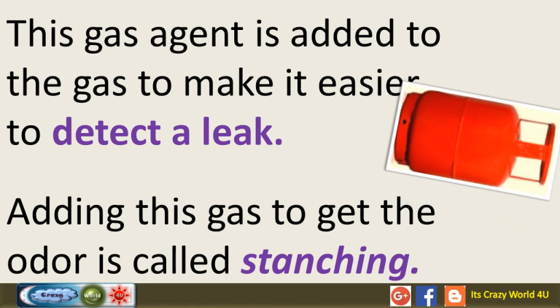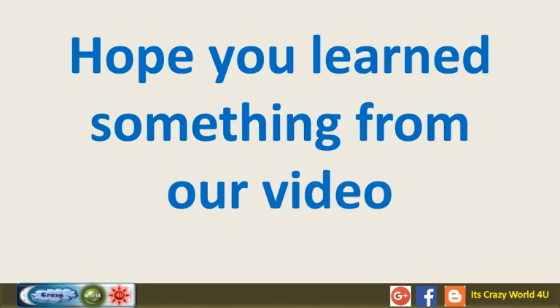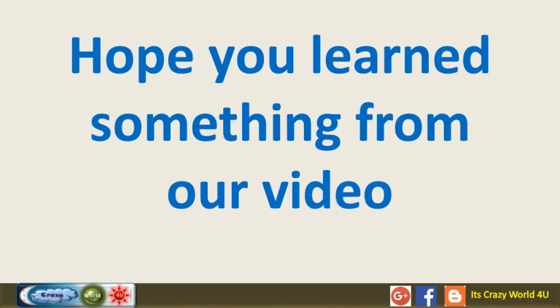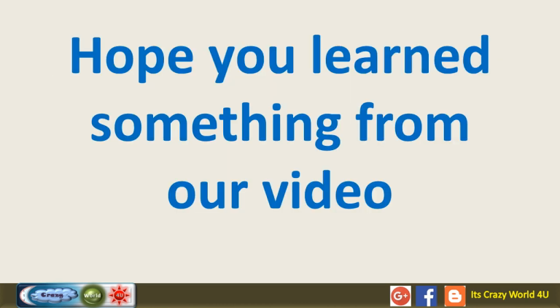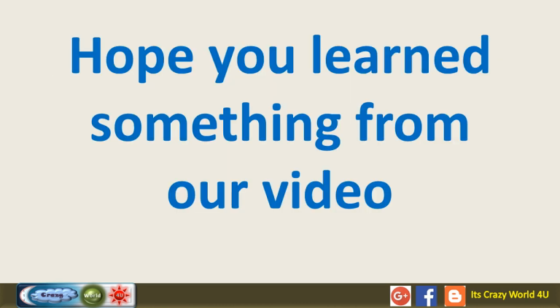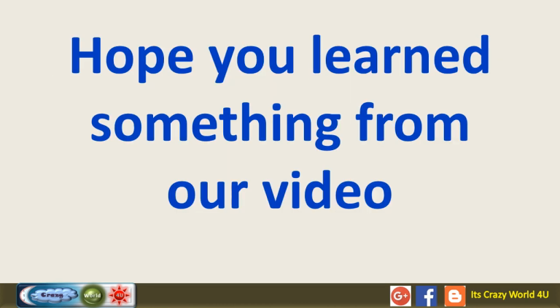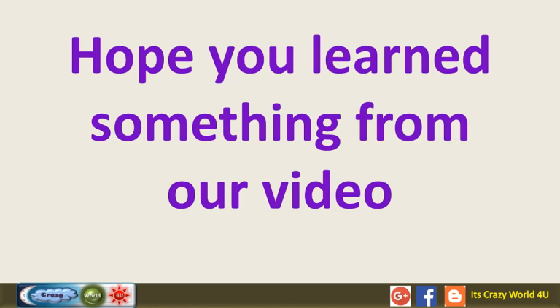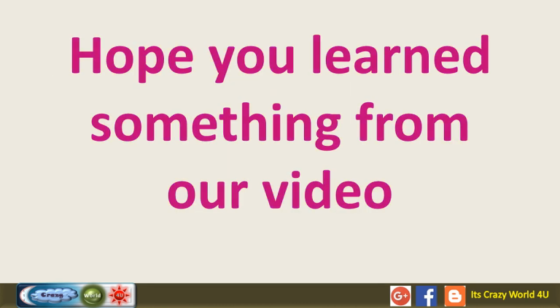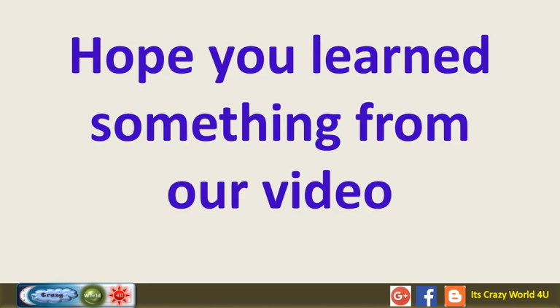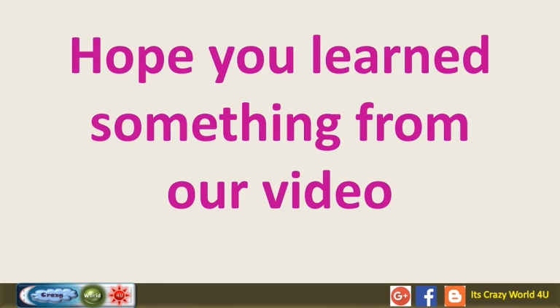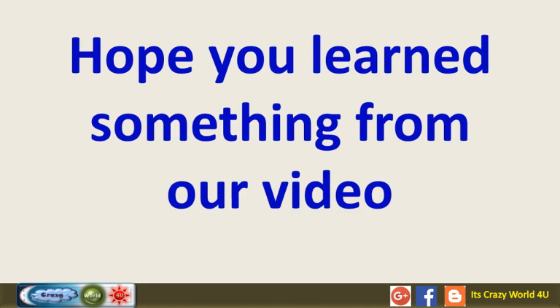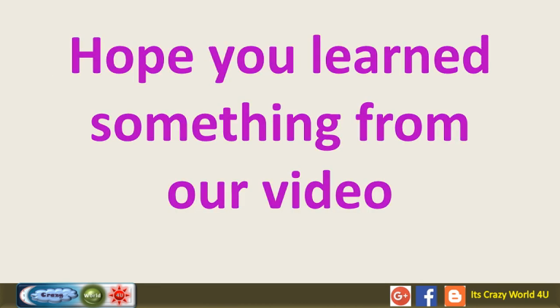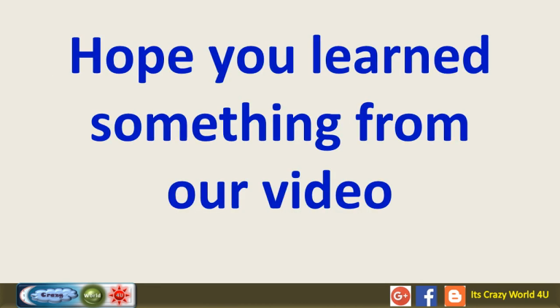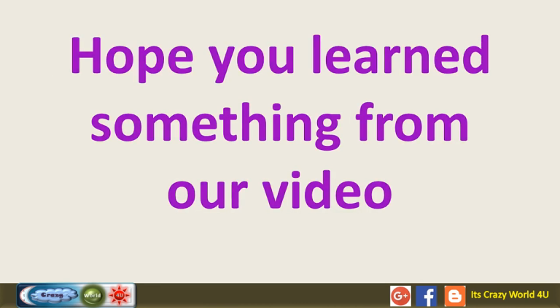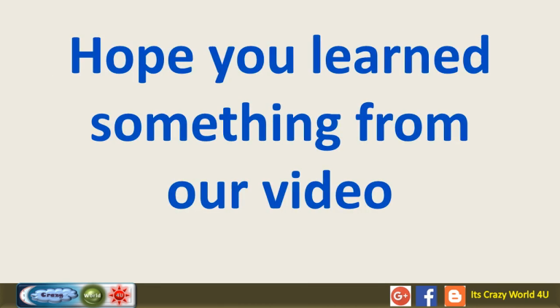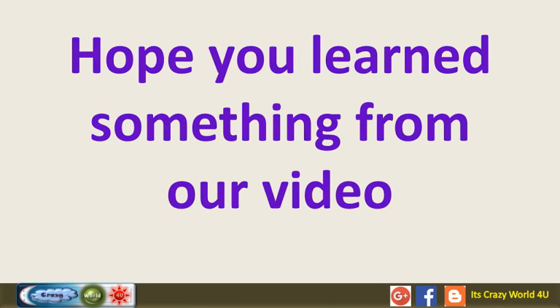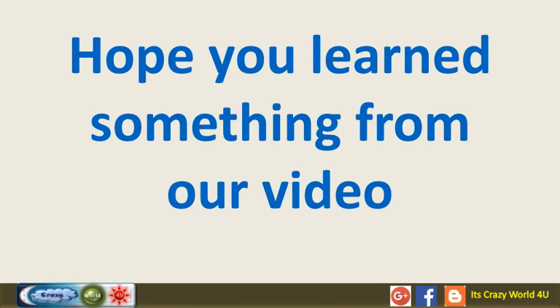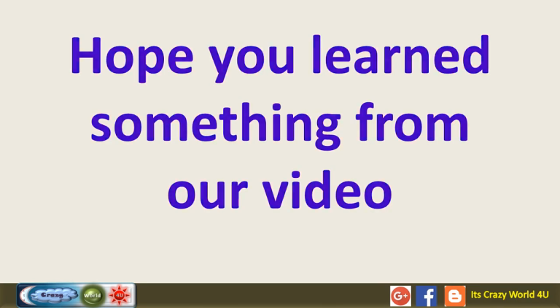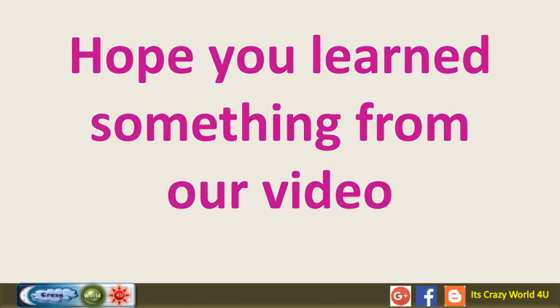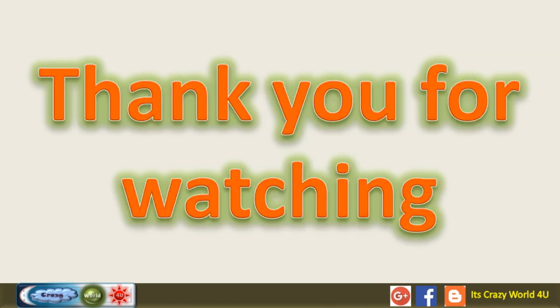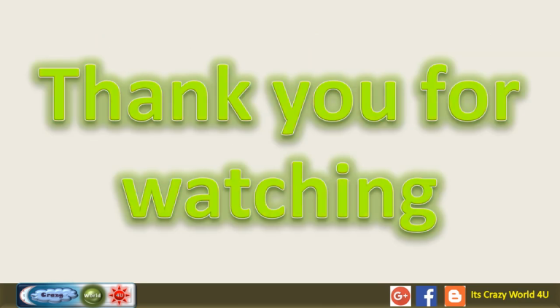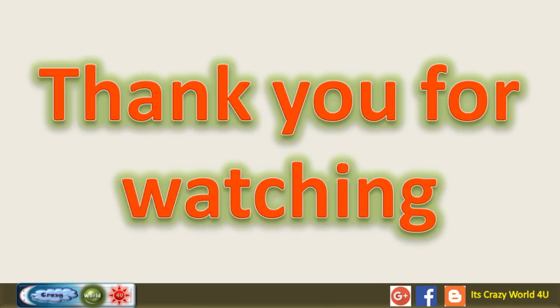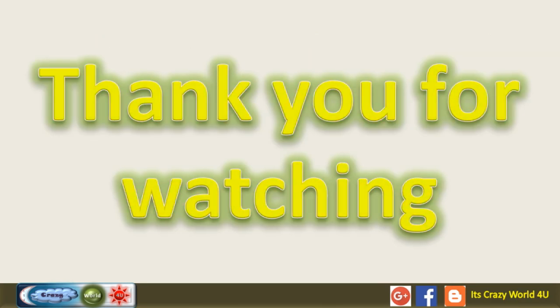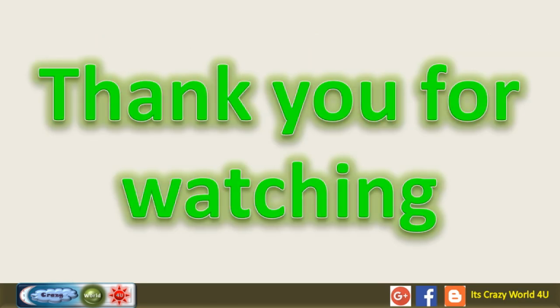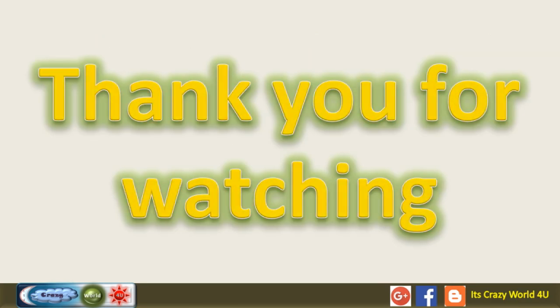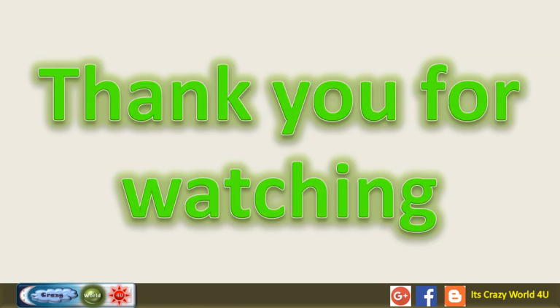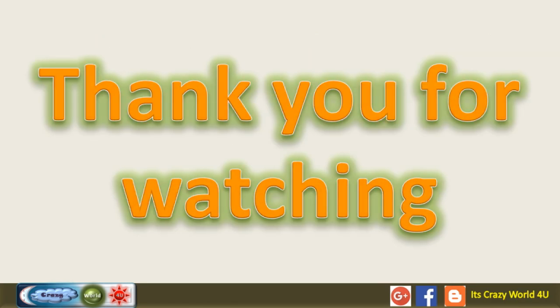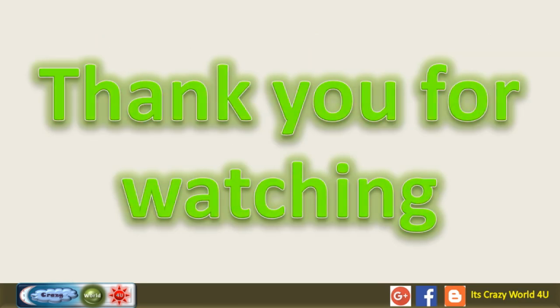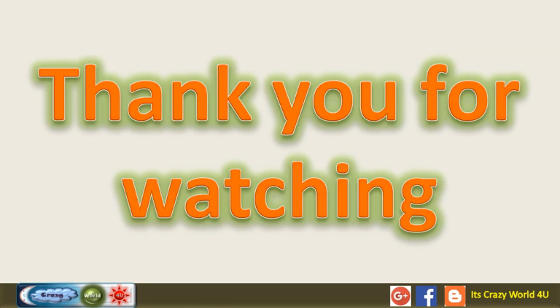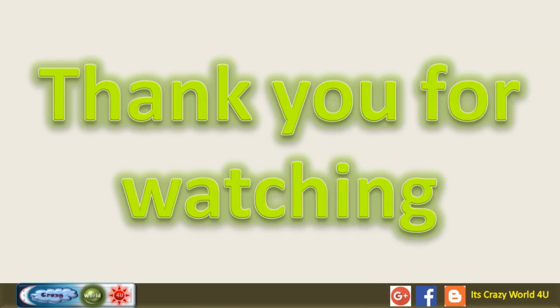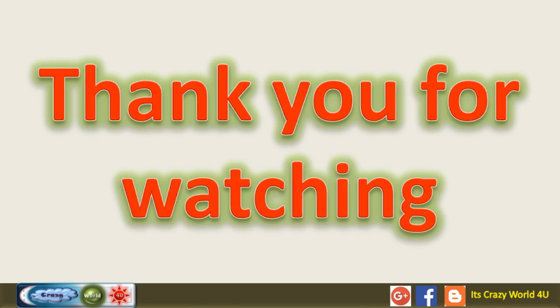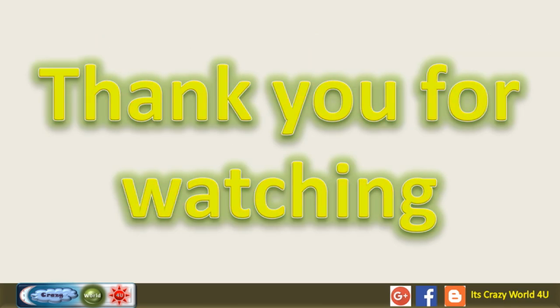Hope you learned something from our video. Thank you for watching.